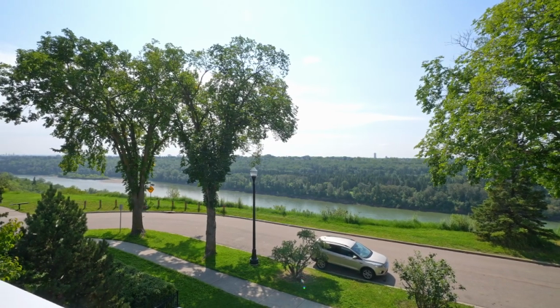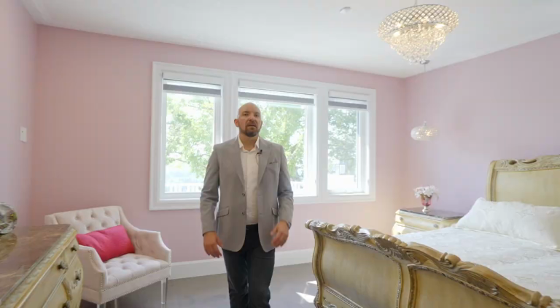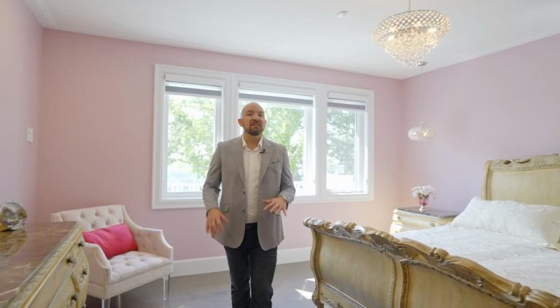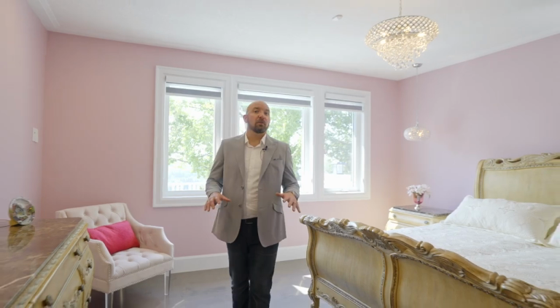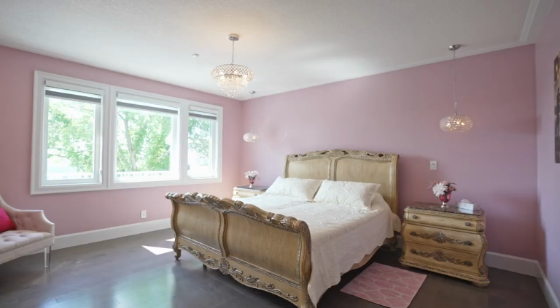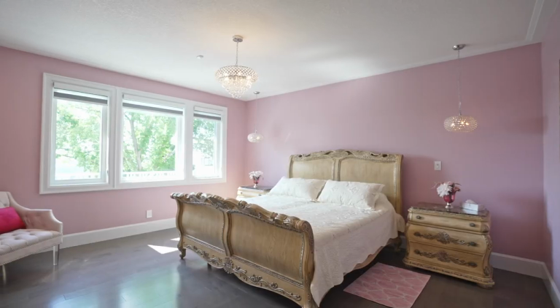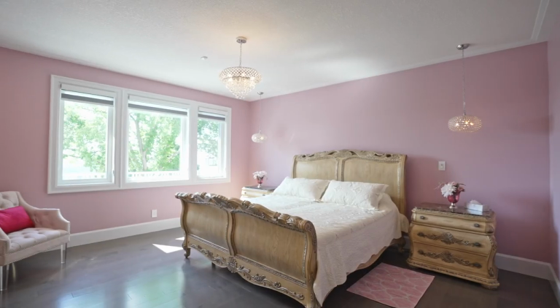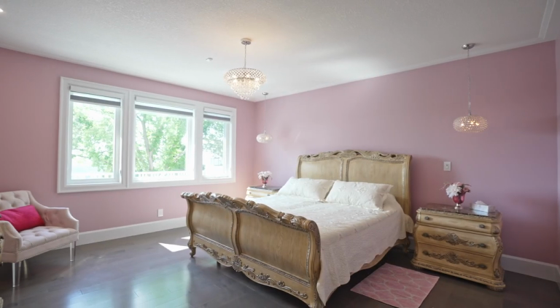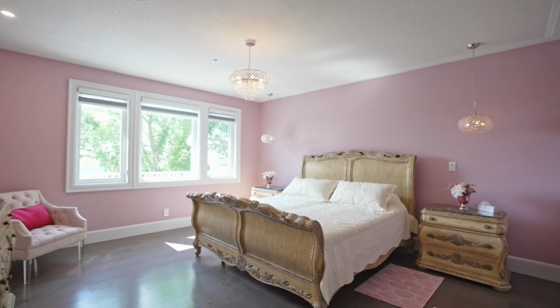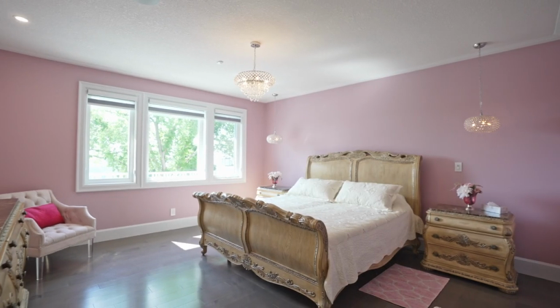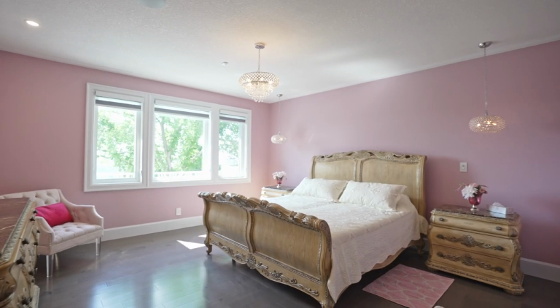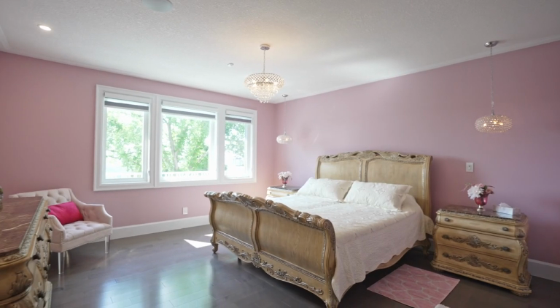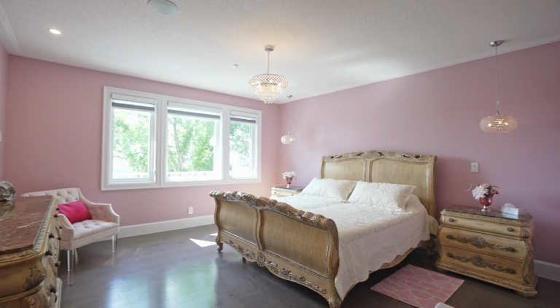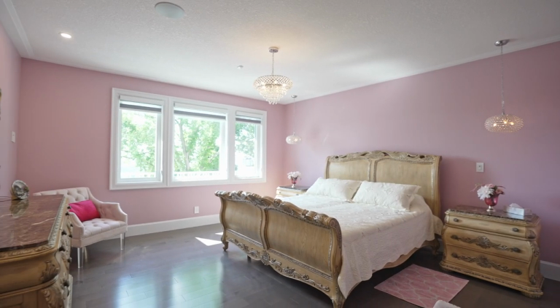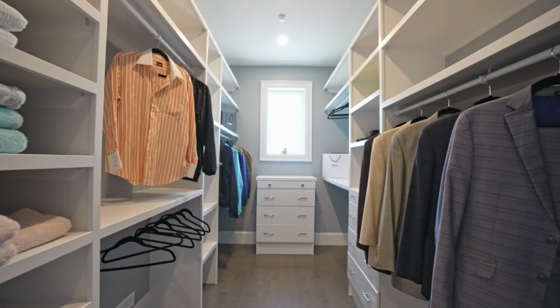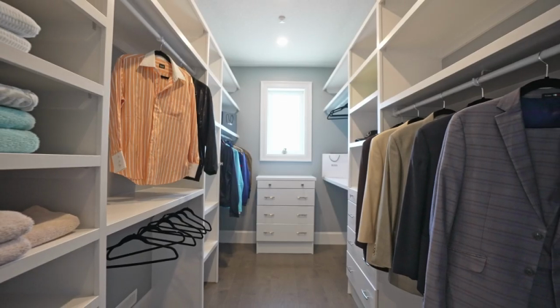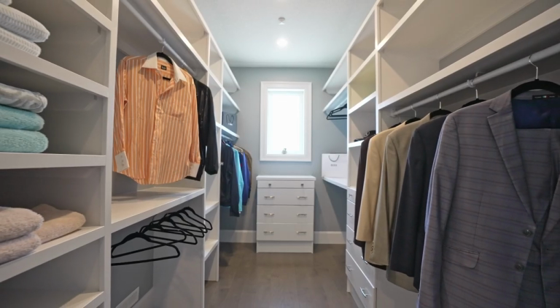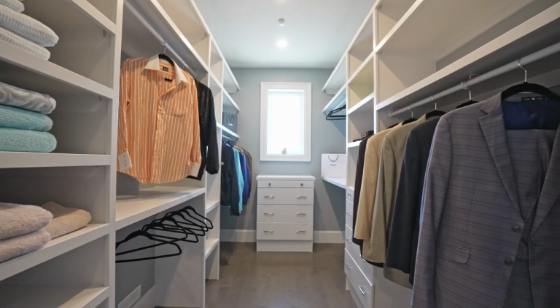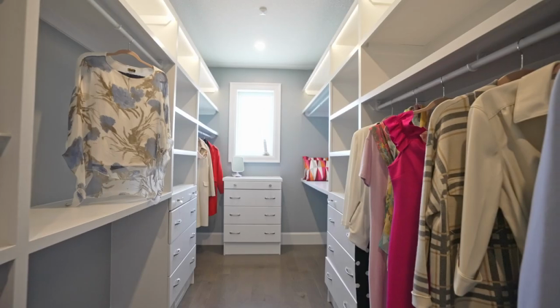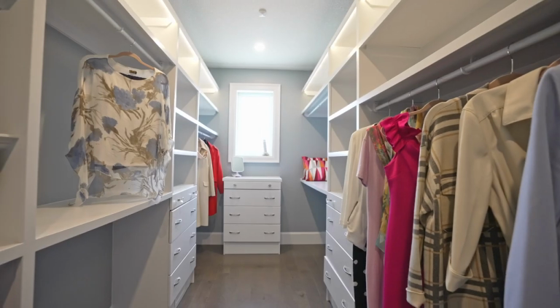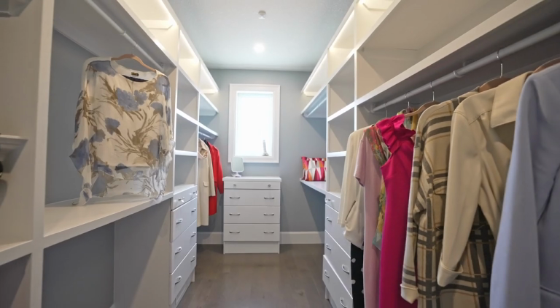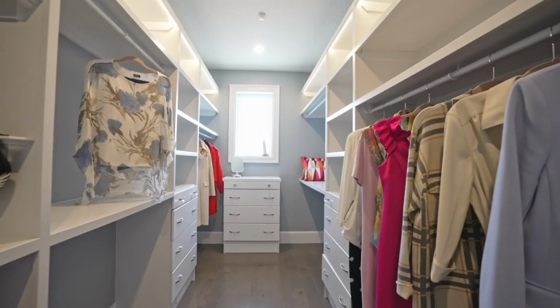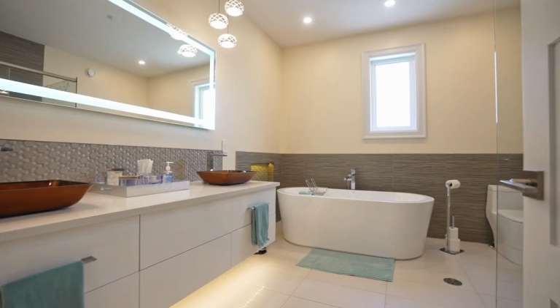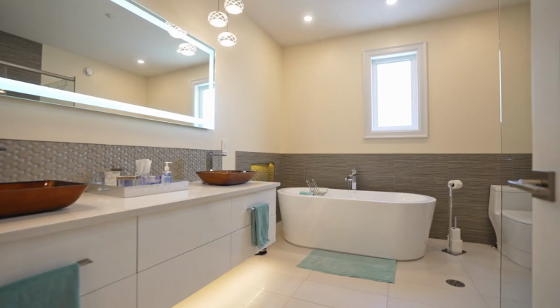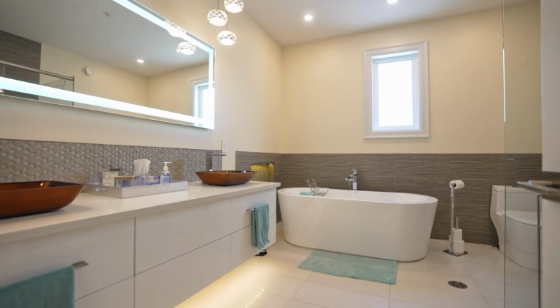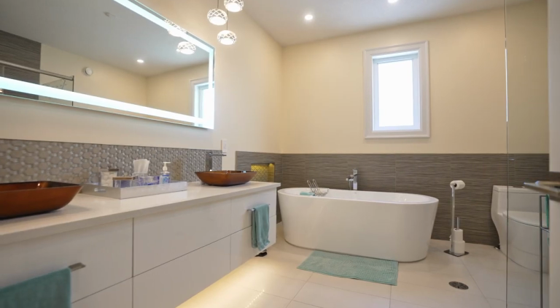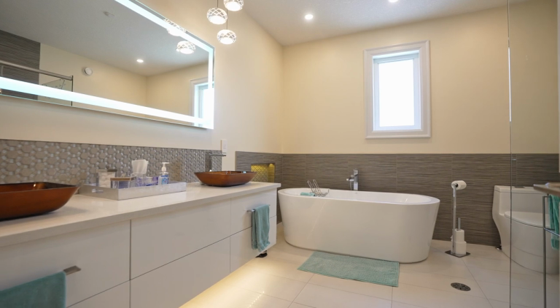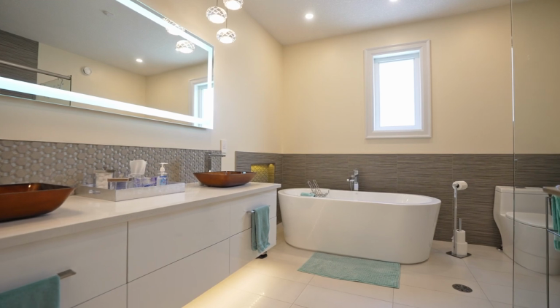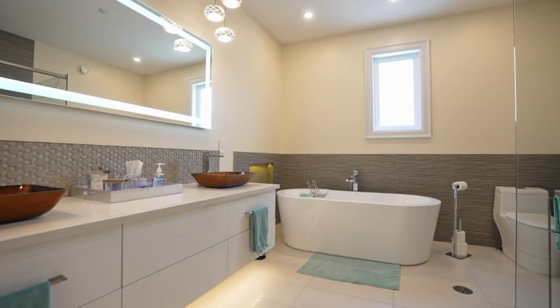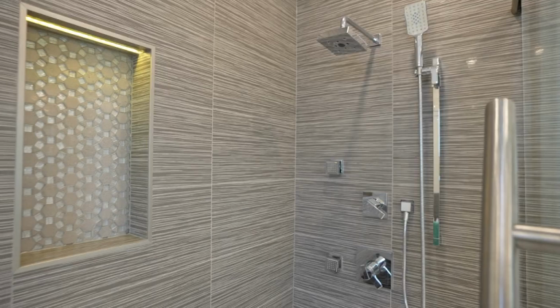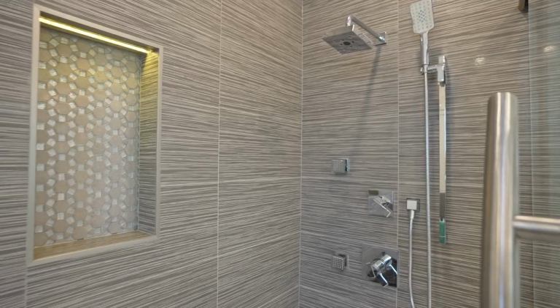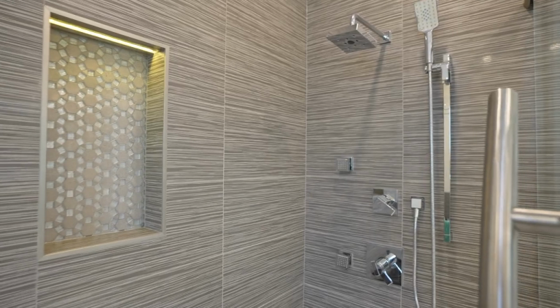This floor is home to the private master bedroom, two amazing closets, and a spa-like ensuite bathroom.